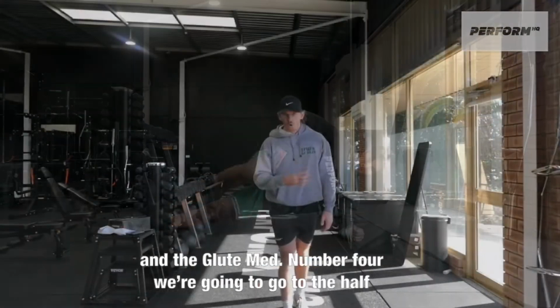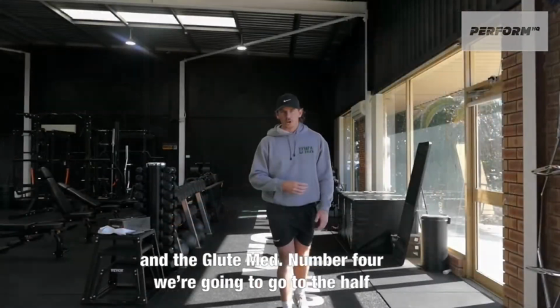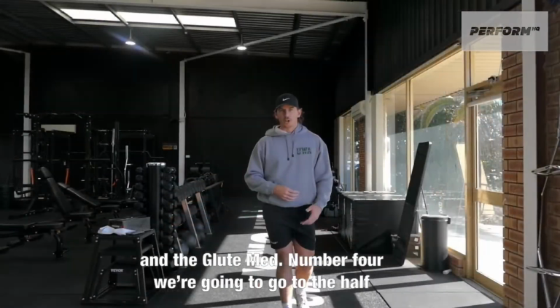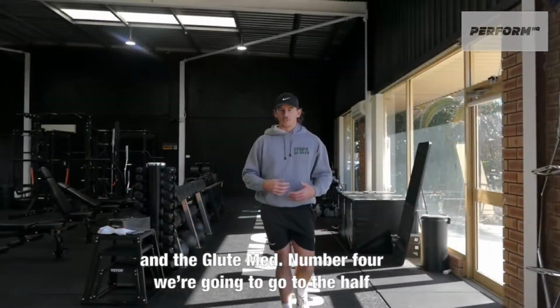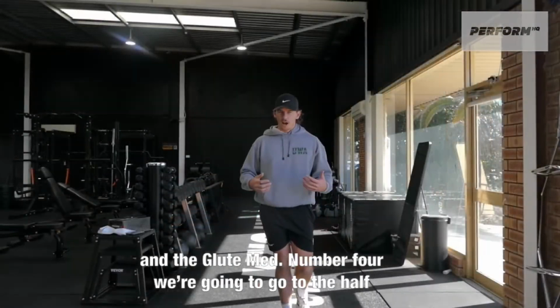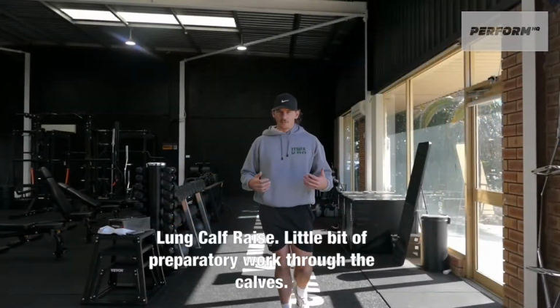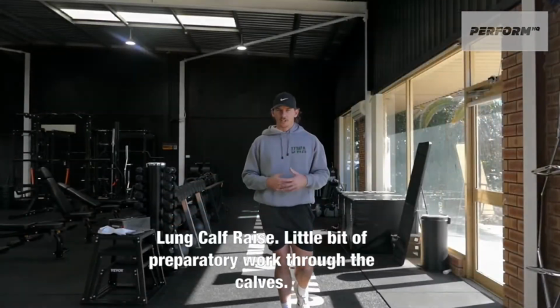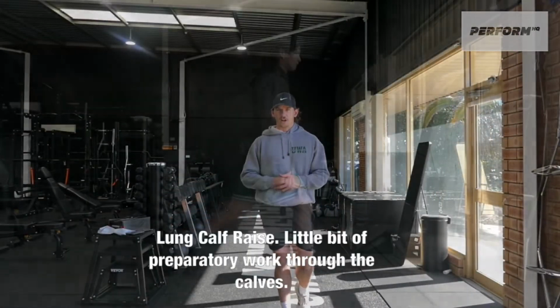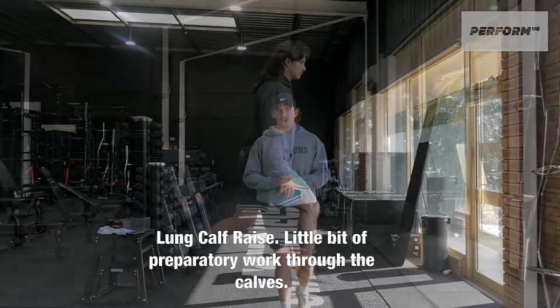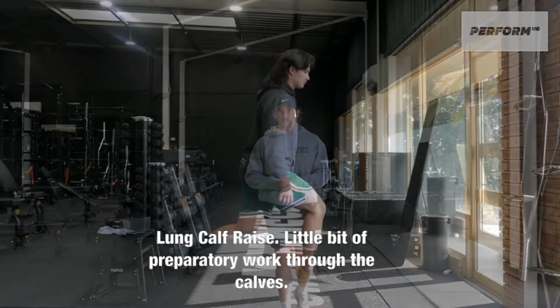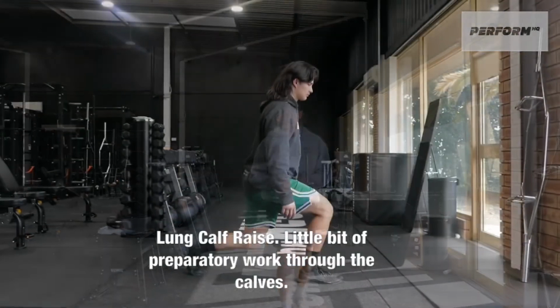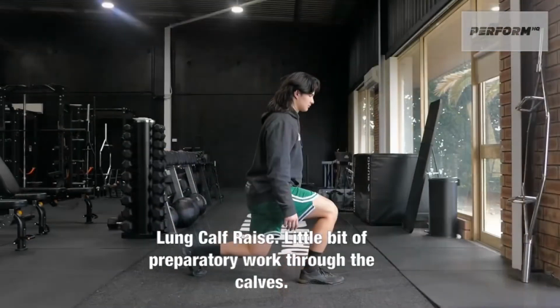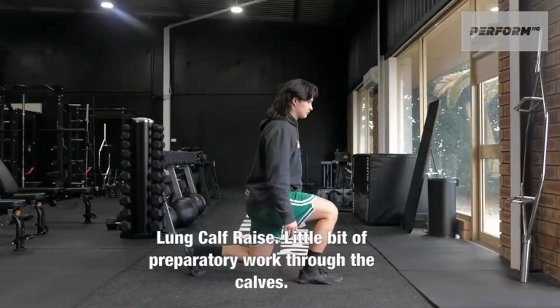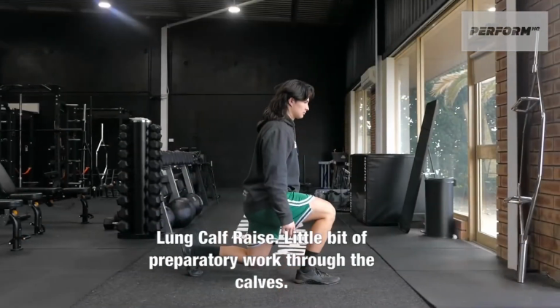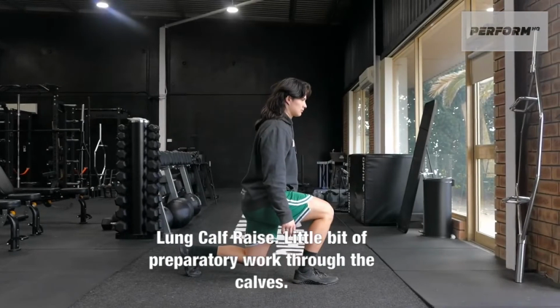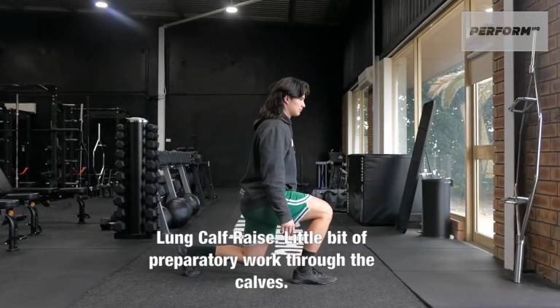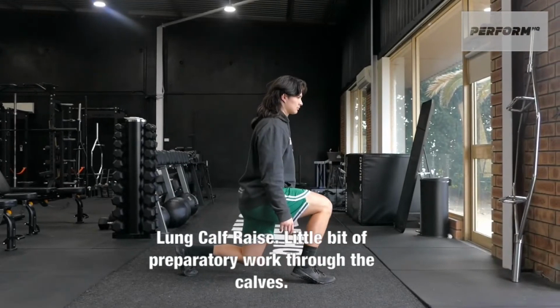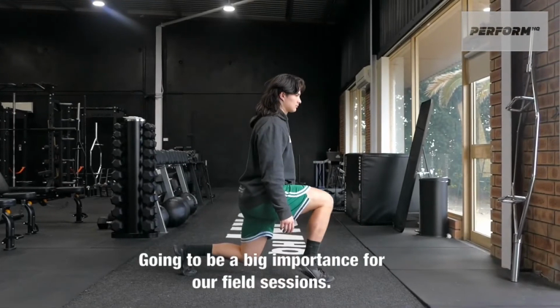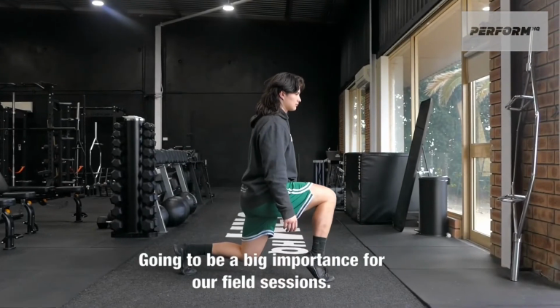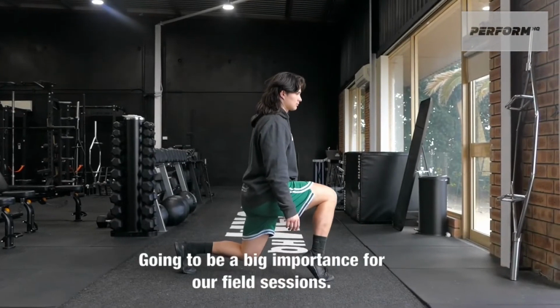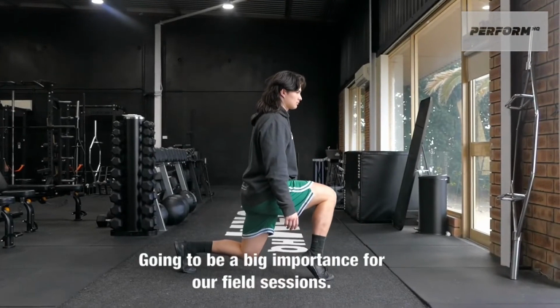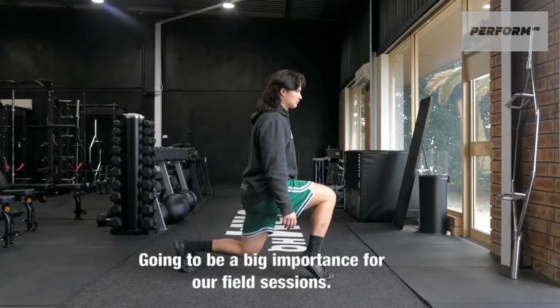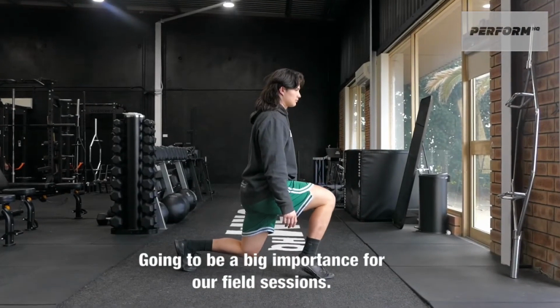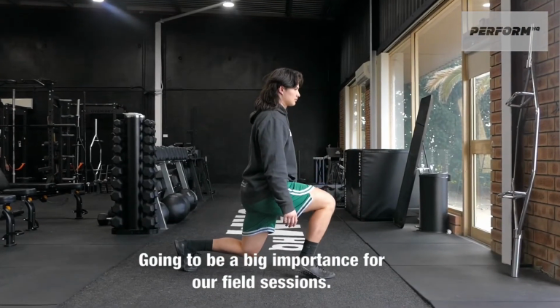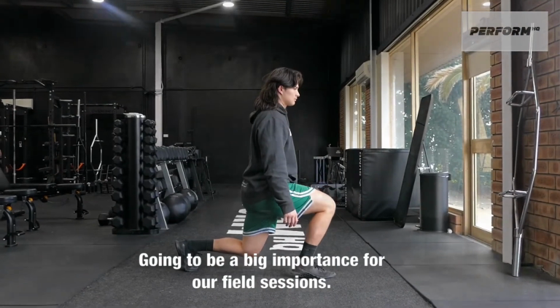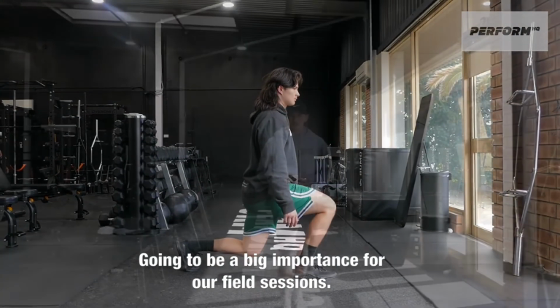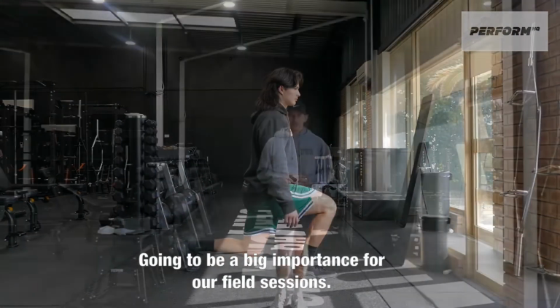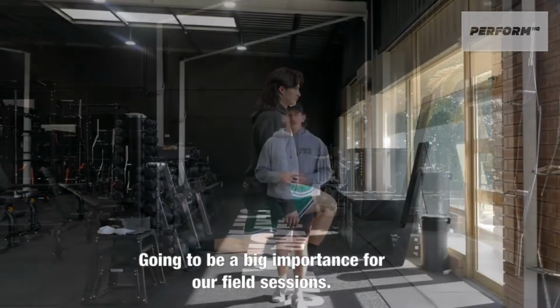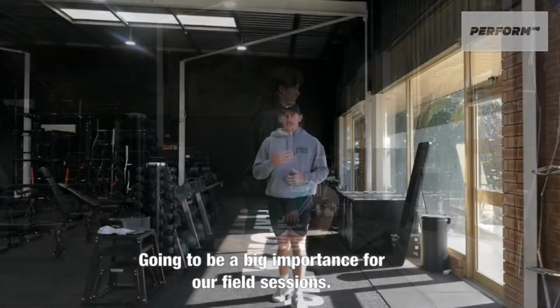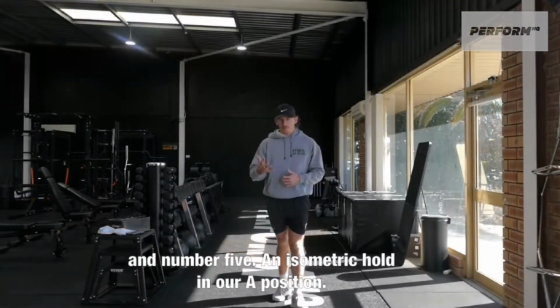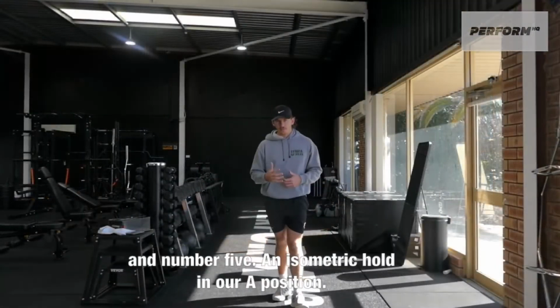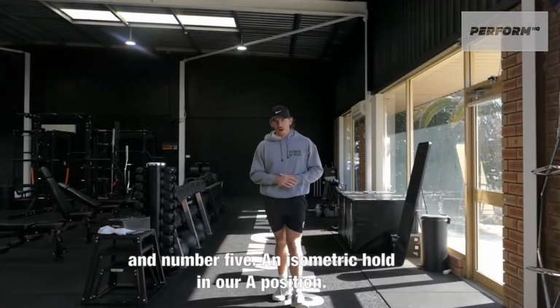Number four, we're going to go to the half lunge, half raise — a little bit of preparatory work for the calves, as we're going to be on our feet throughout the field session.